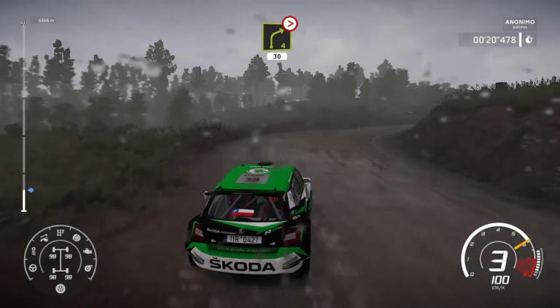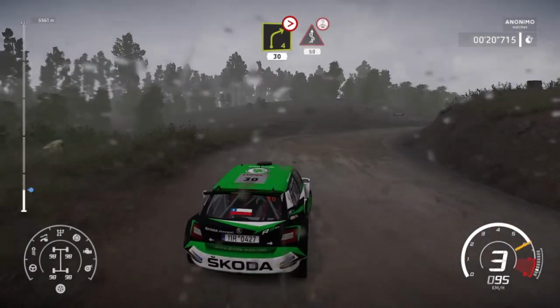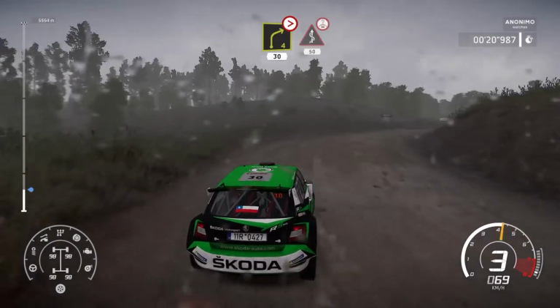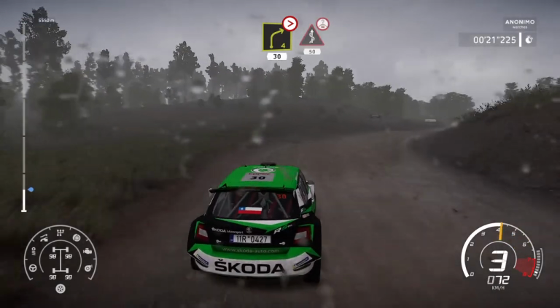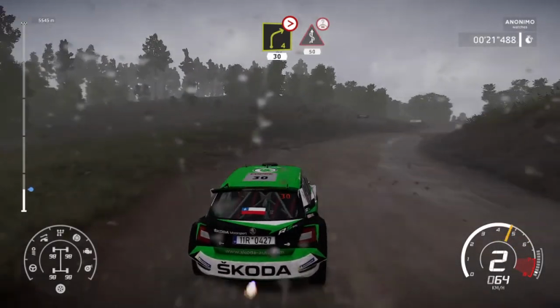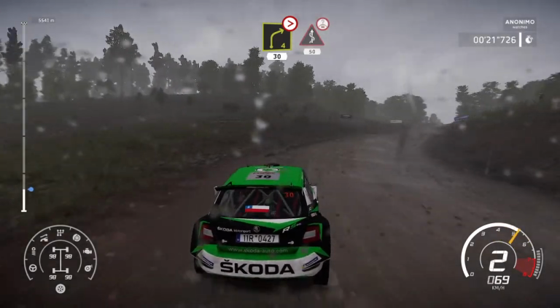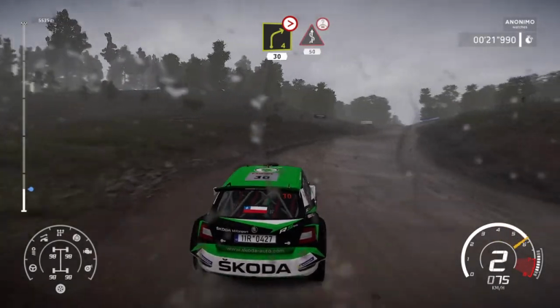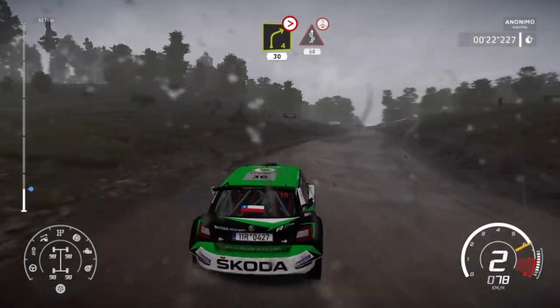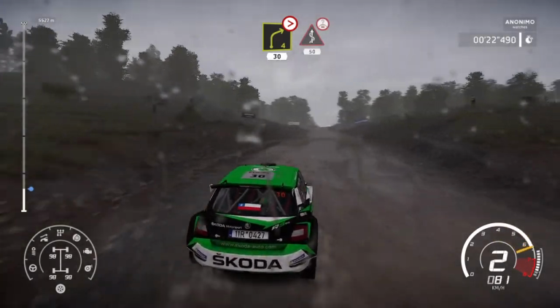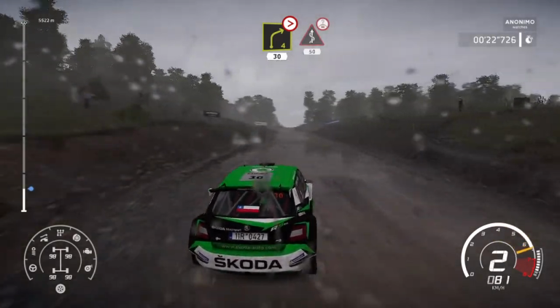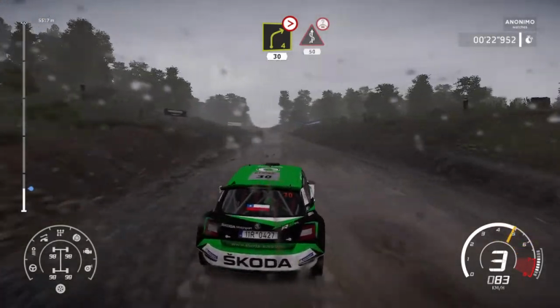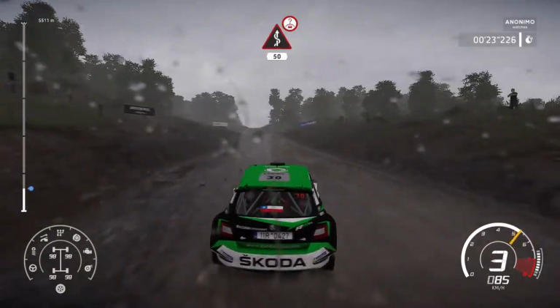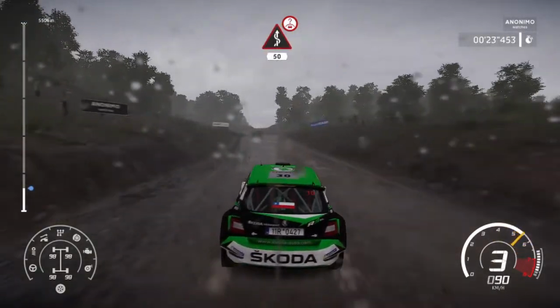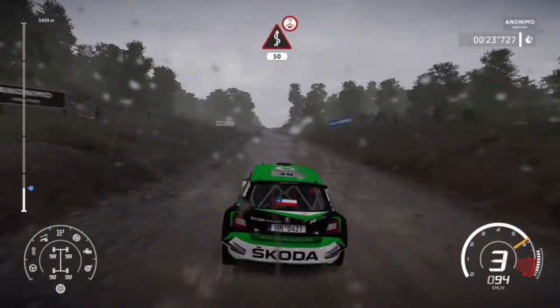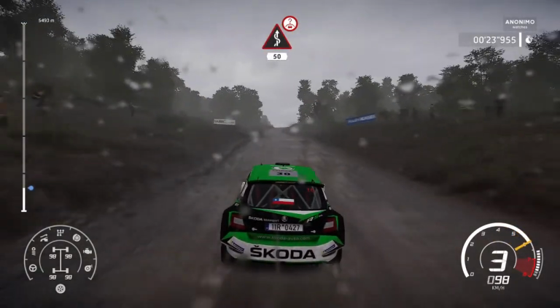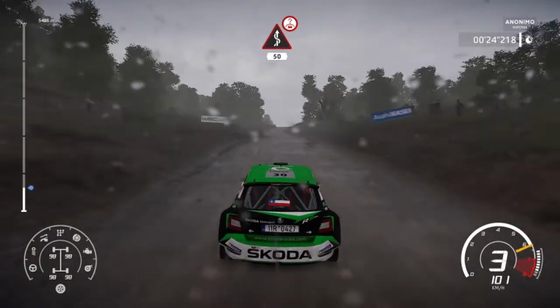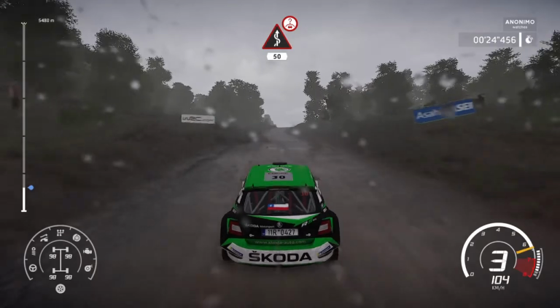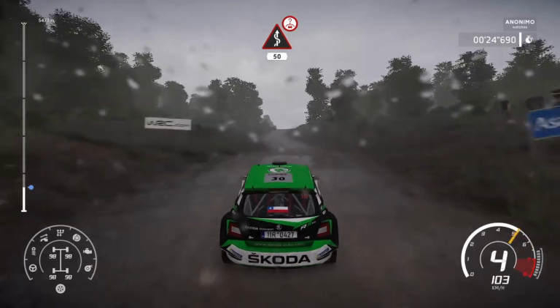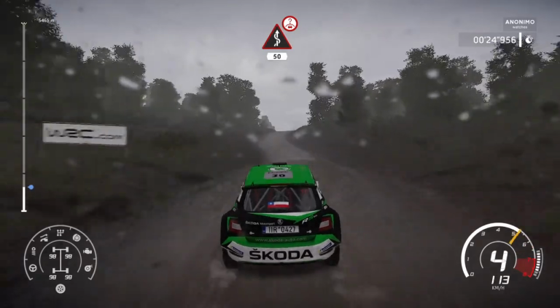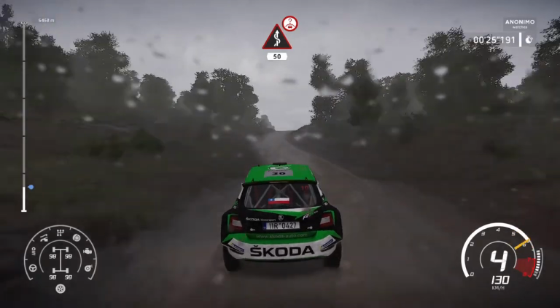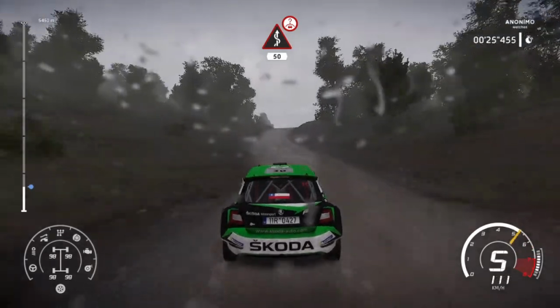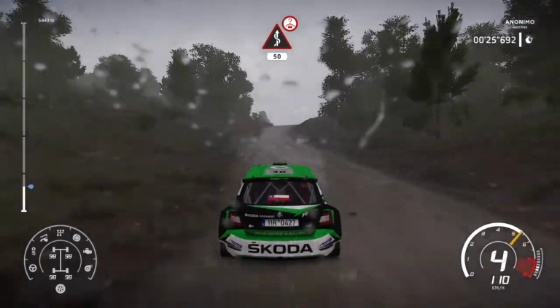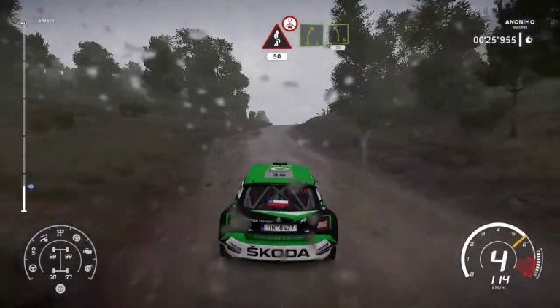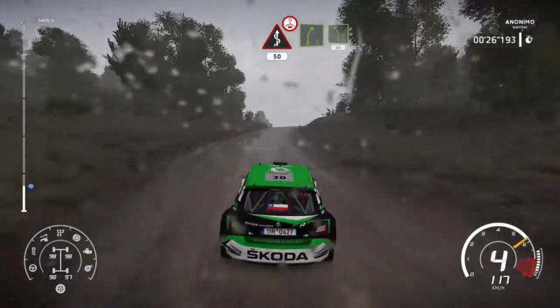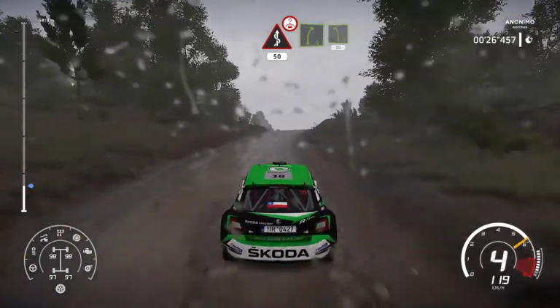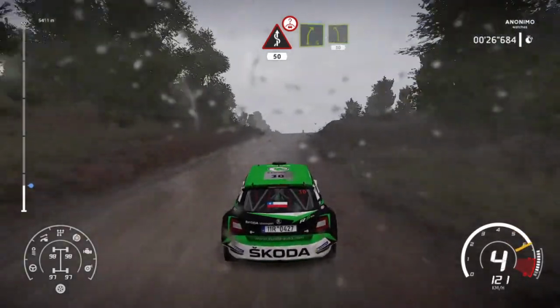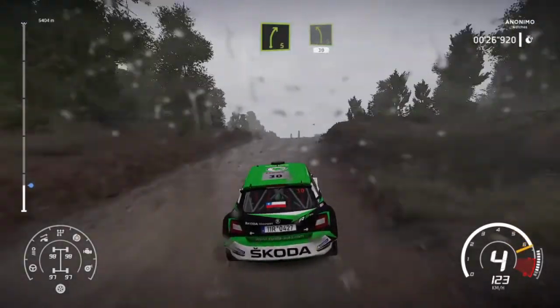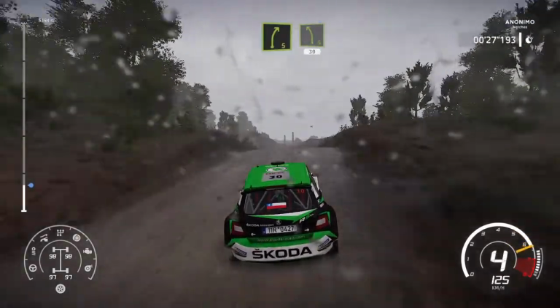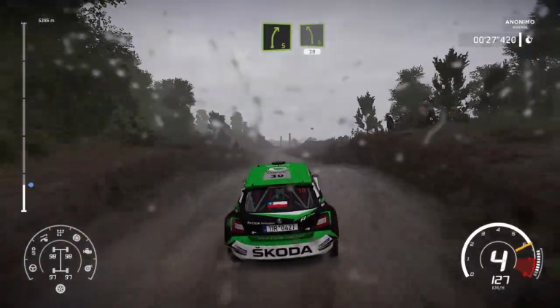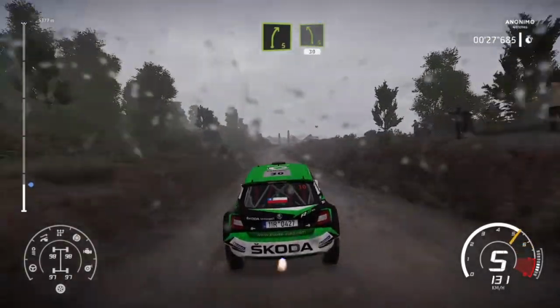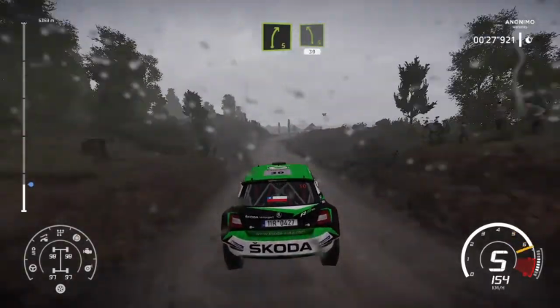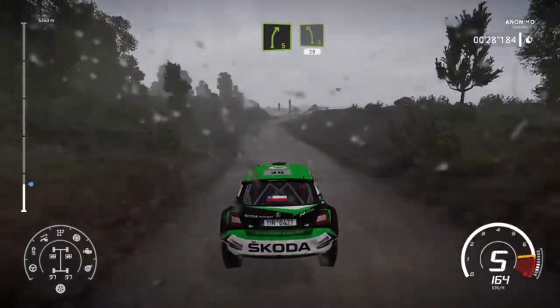And kinks over crest, for 50, bumpy. And right 5, brake, into left 5, 30.